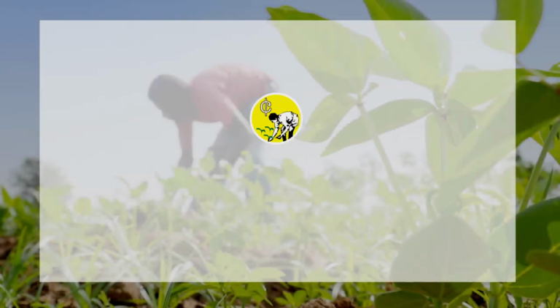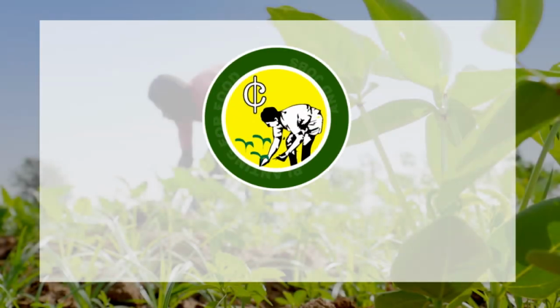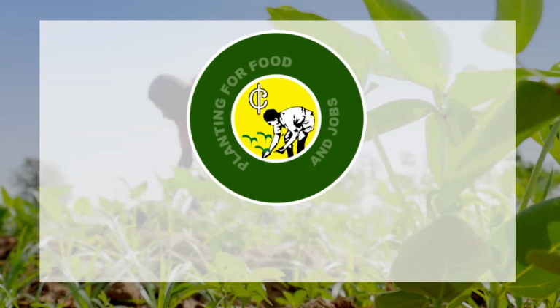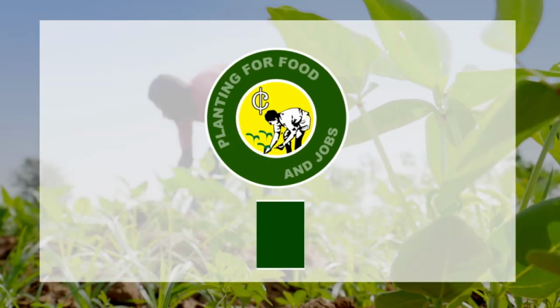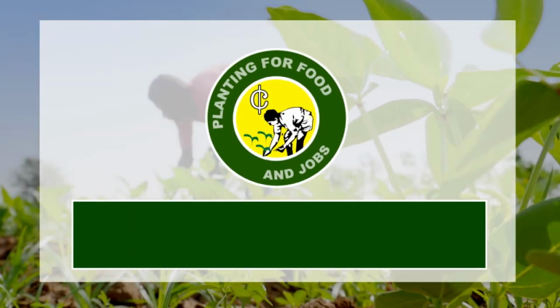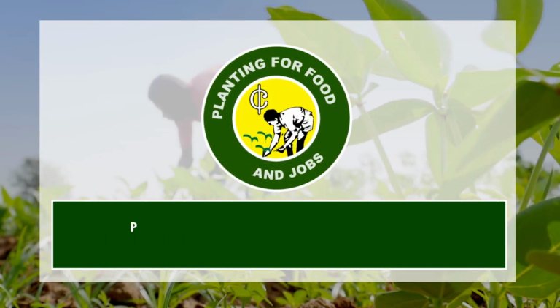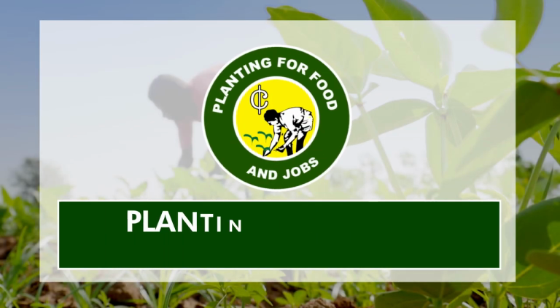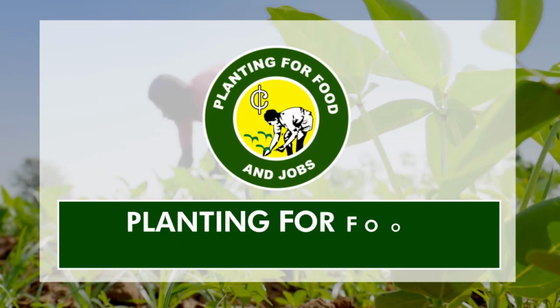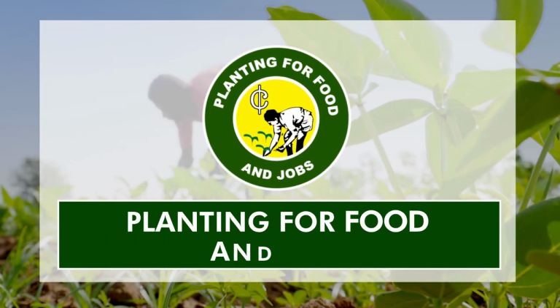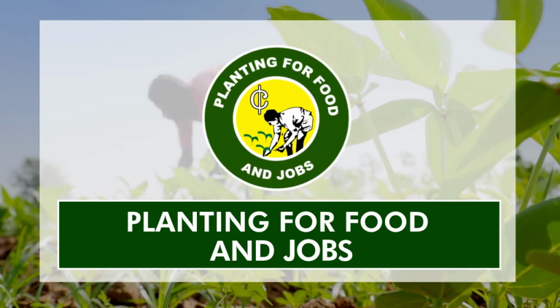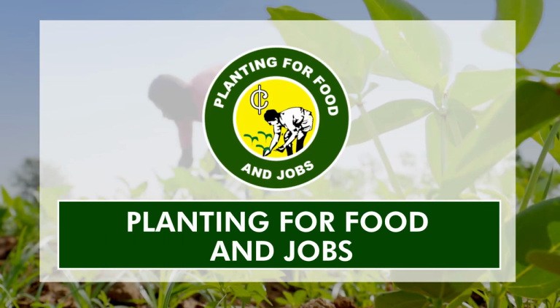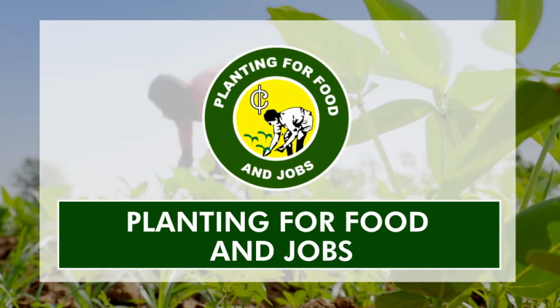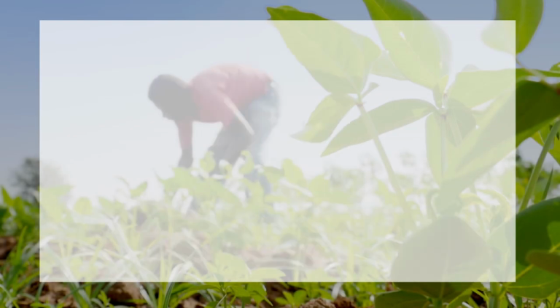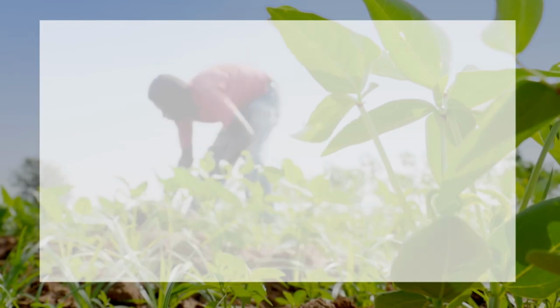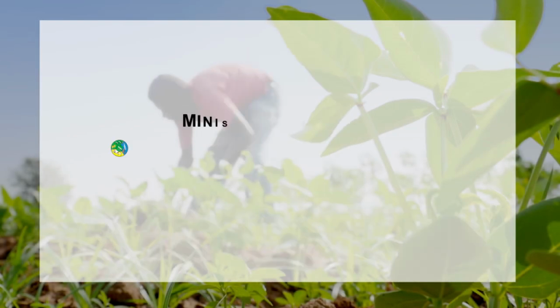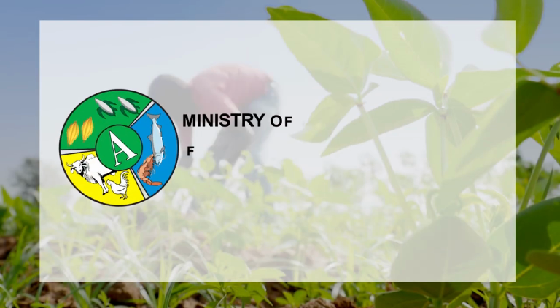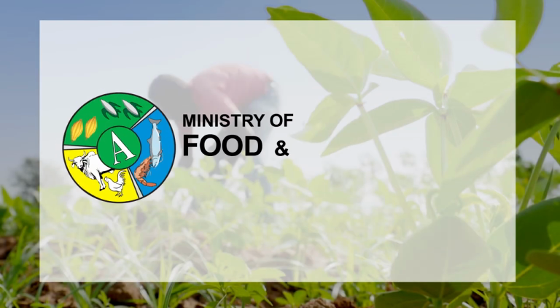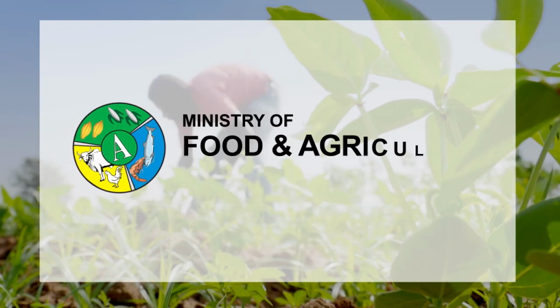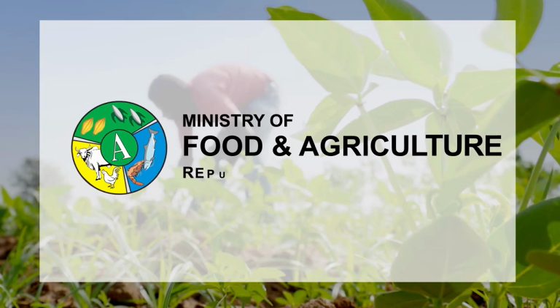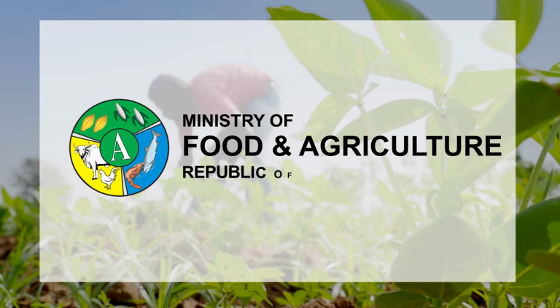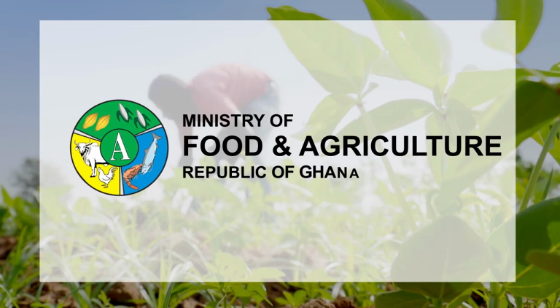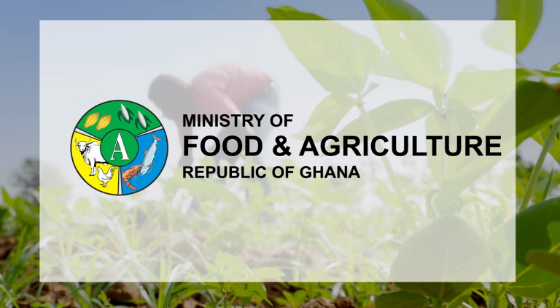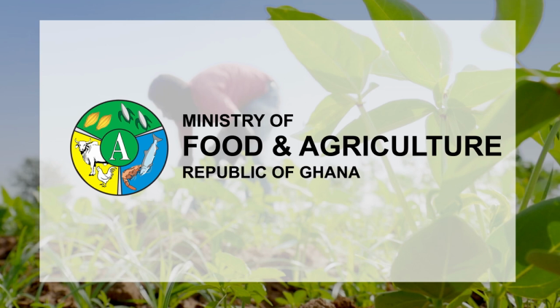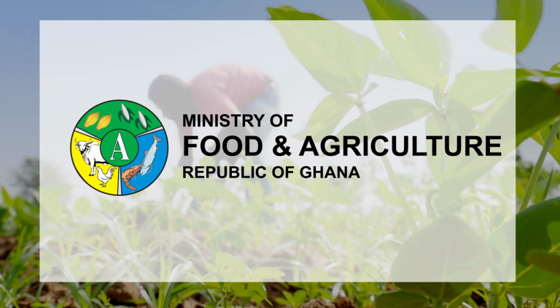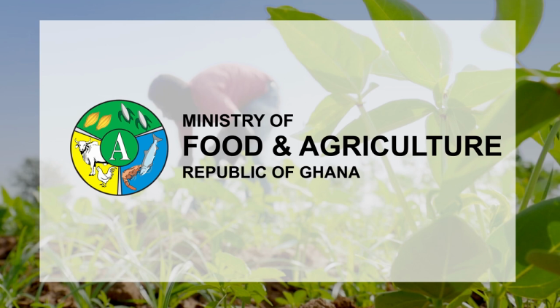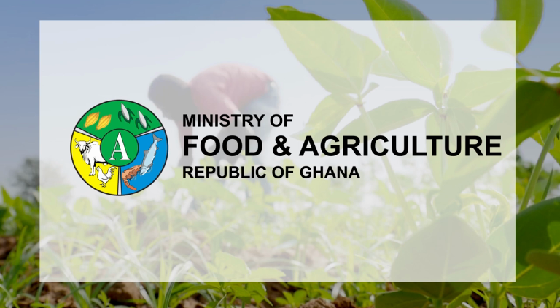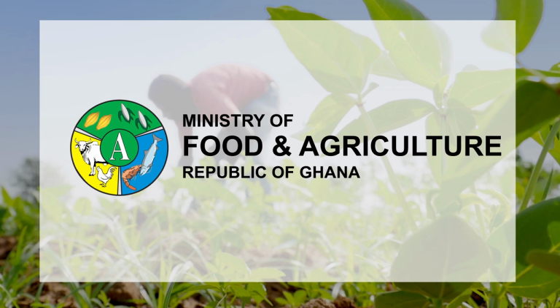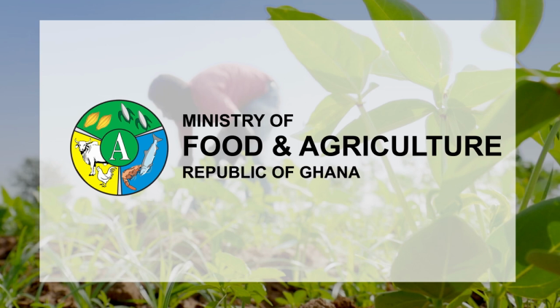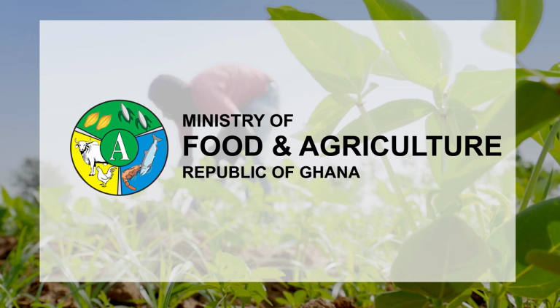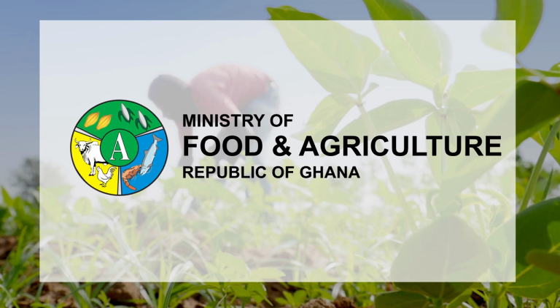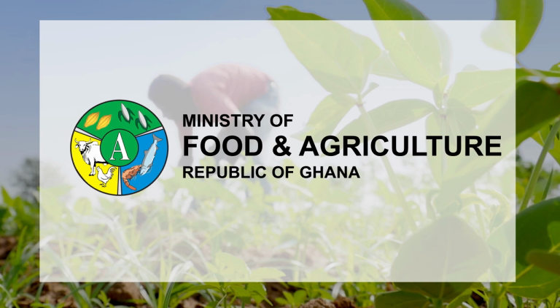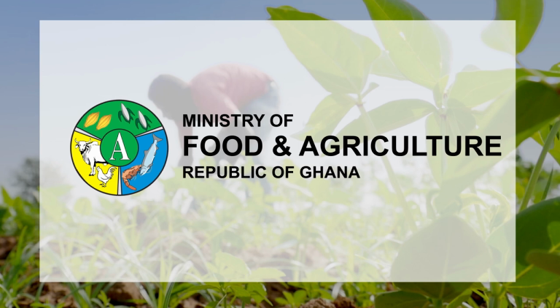Planting for Food and Jobs. This training video is brought to you by the Ministry of Food and Agriculture.